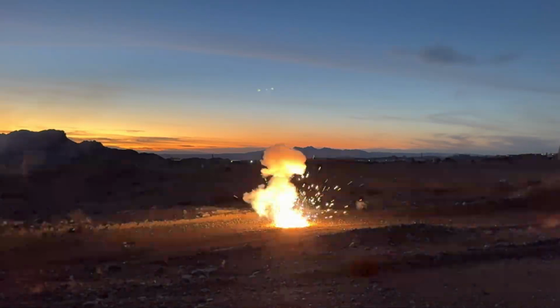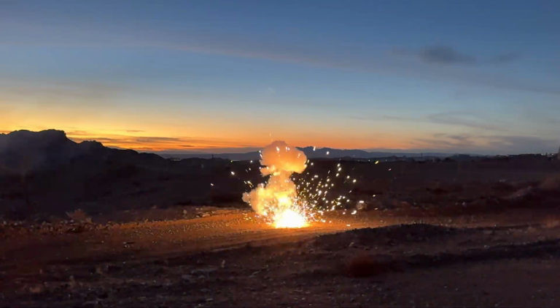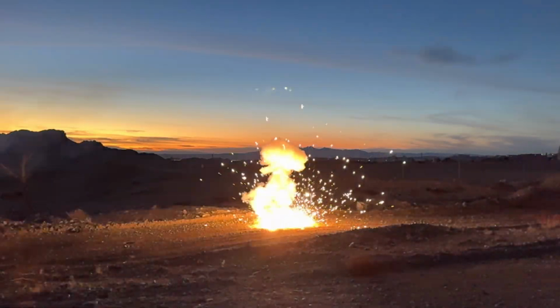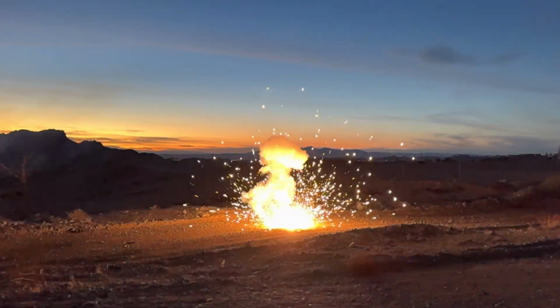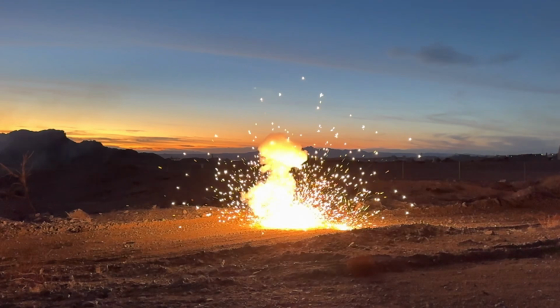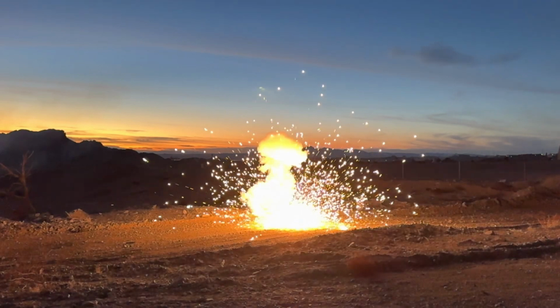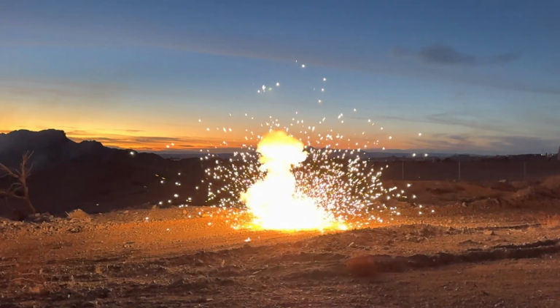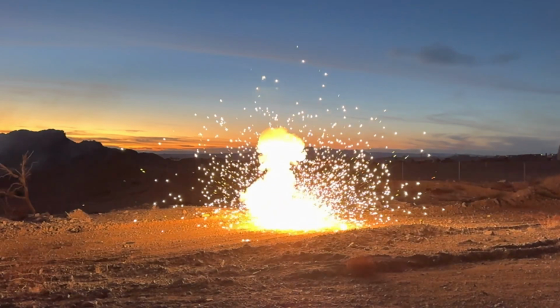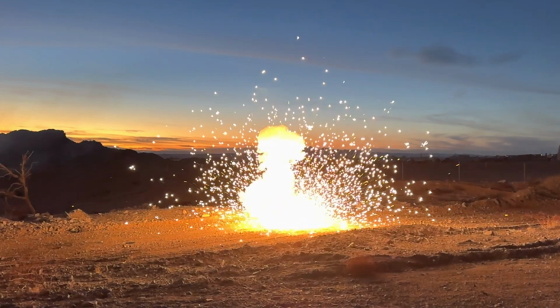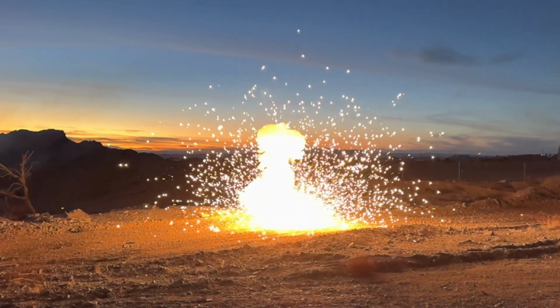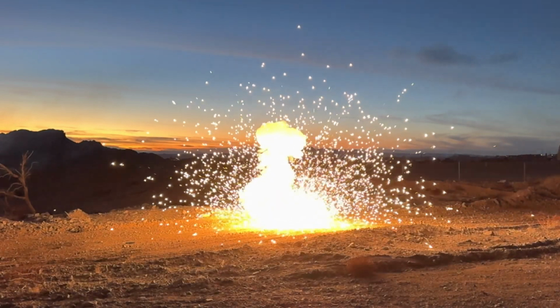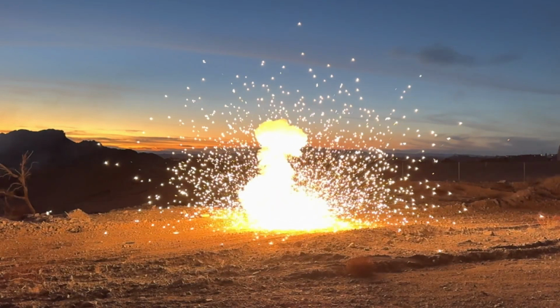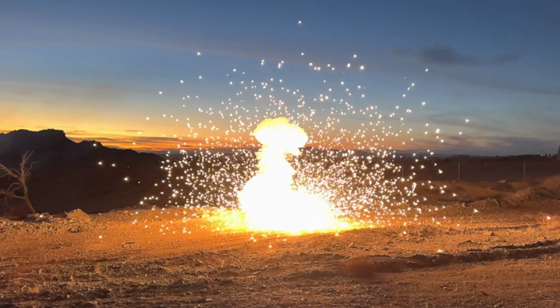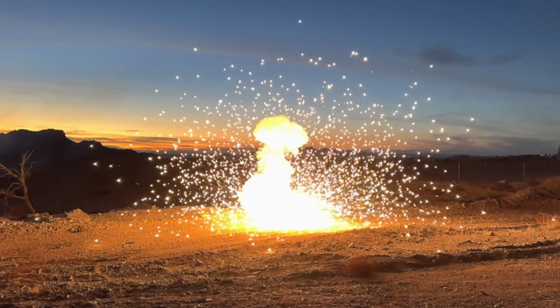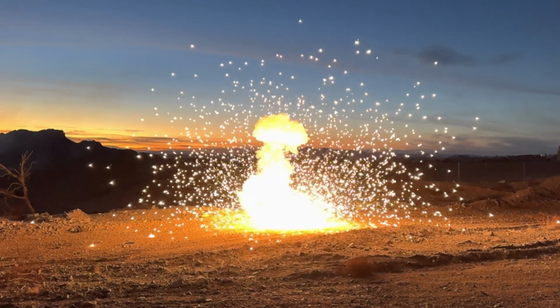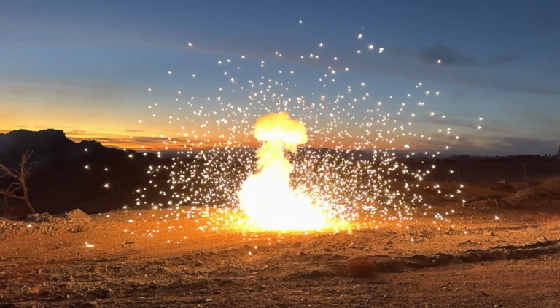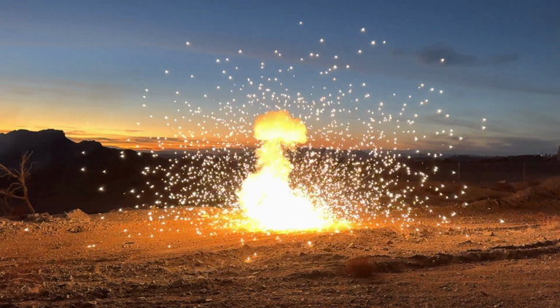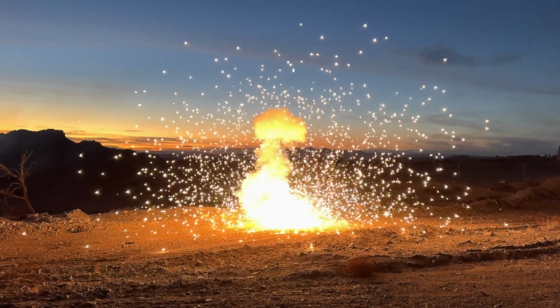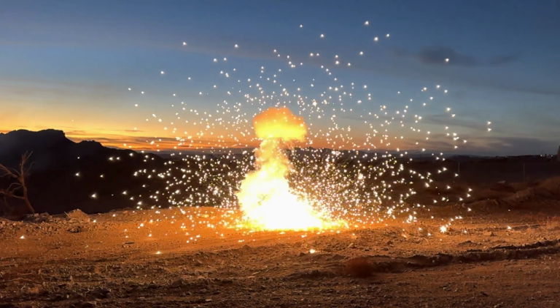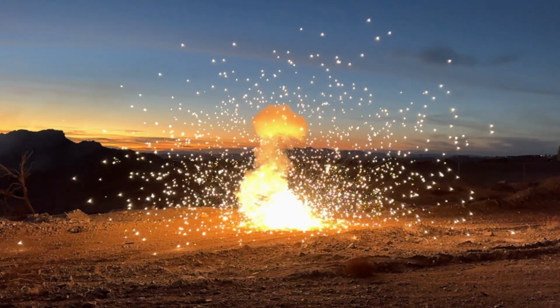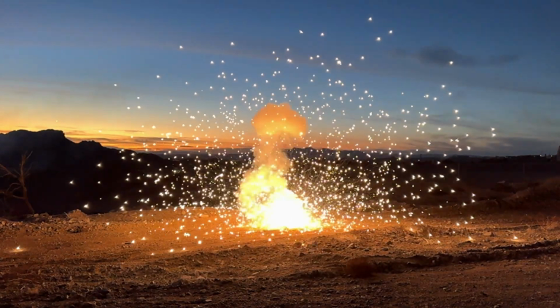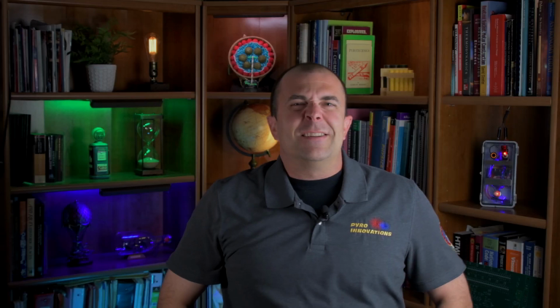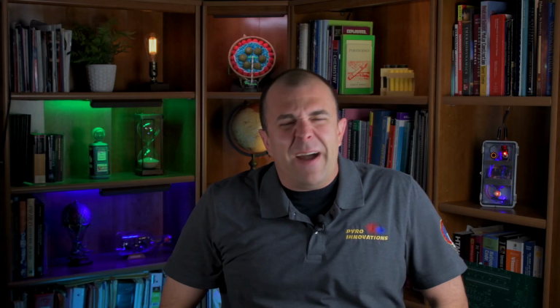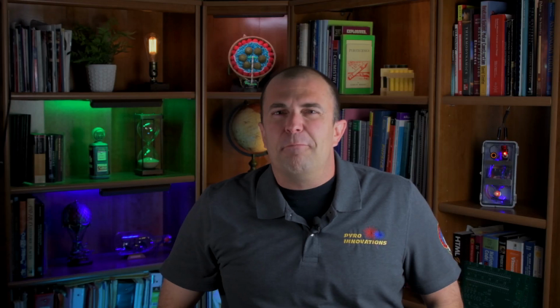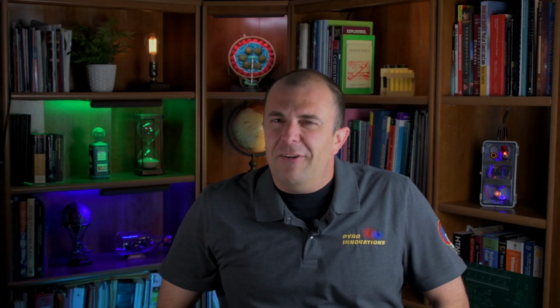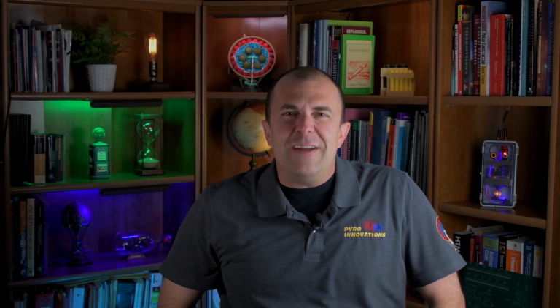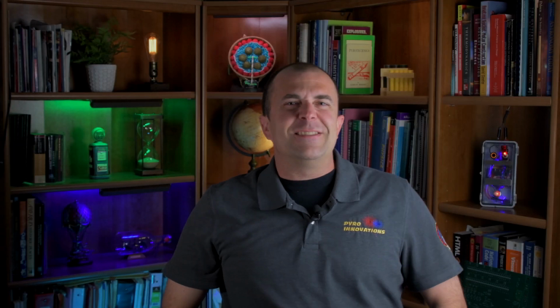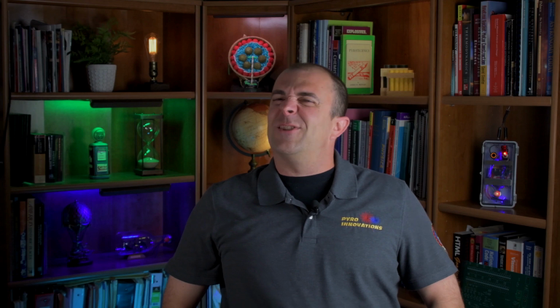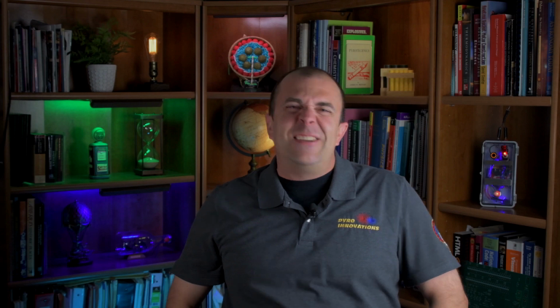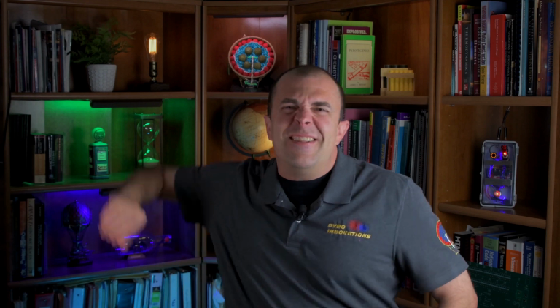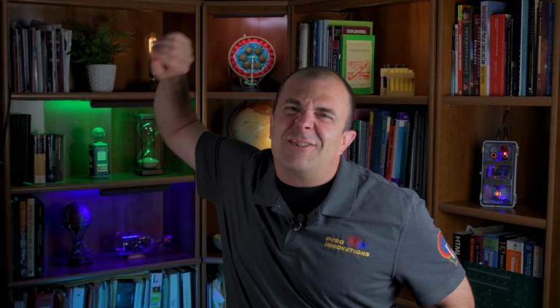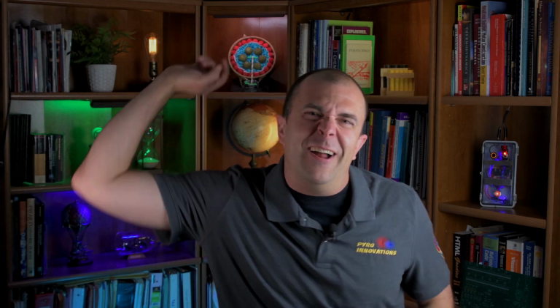Either way, they add another level to the complex and spectacular nature of fireworks. This is Mike from Pyro Innovations and I'll see you on the next one!